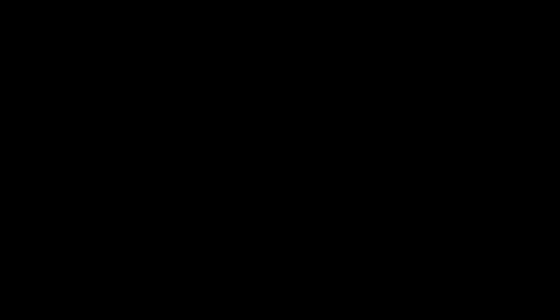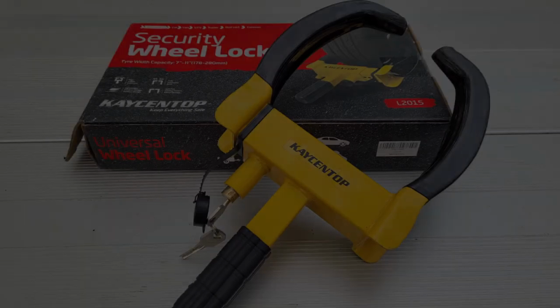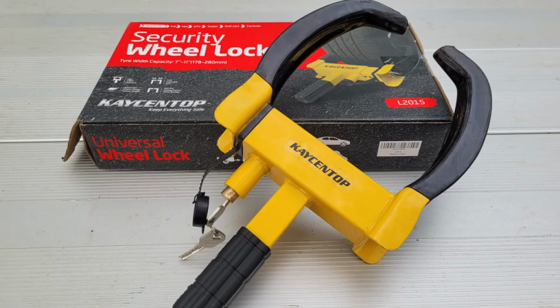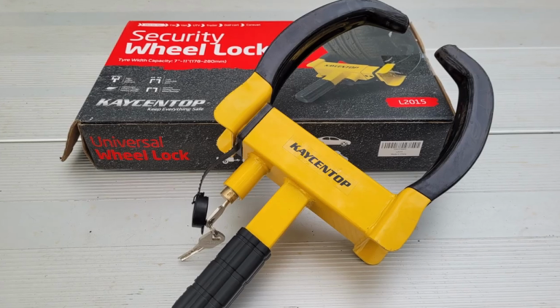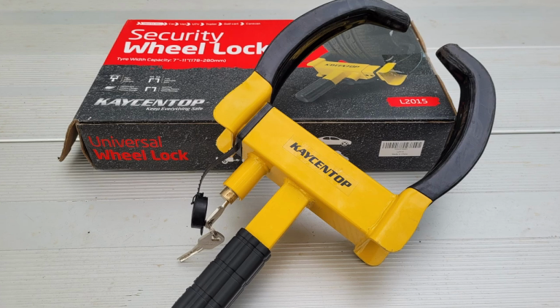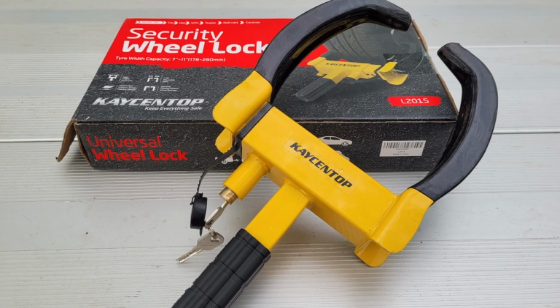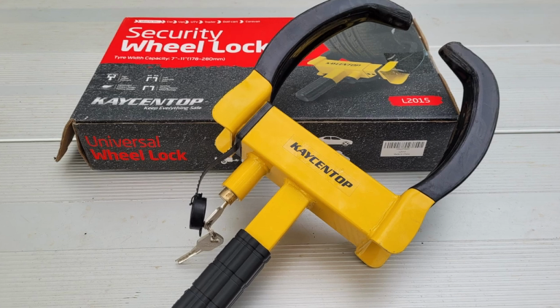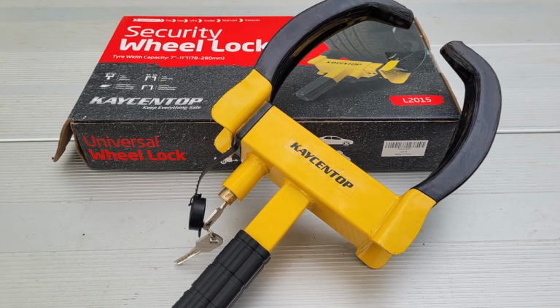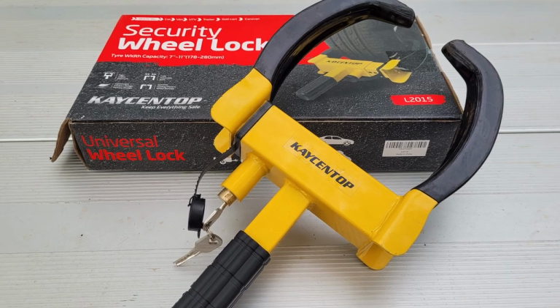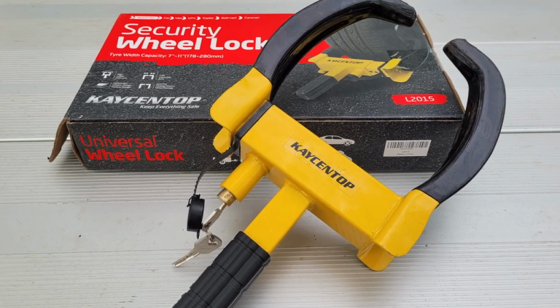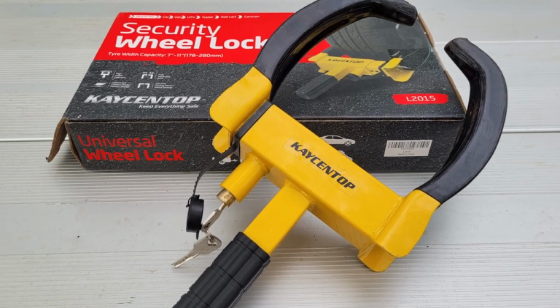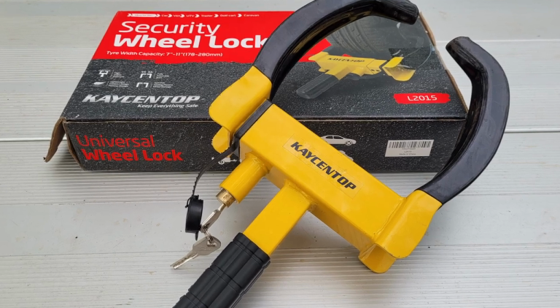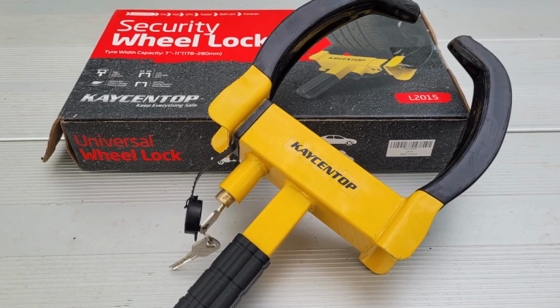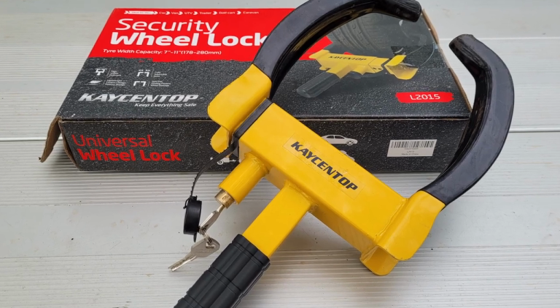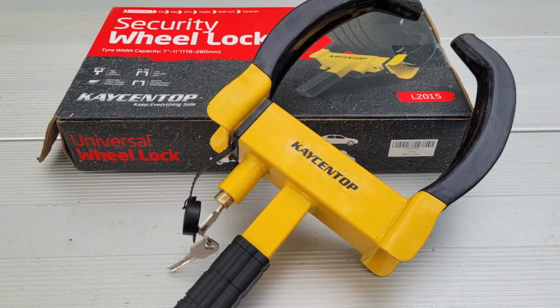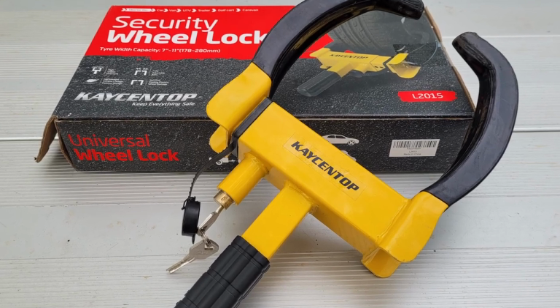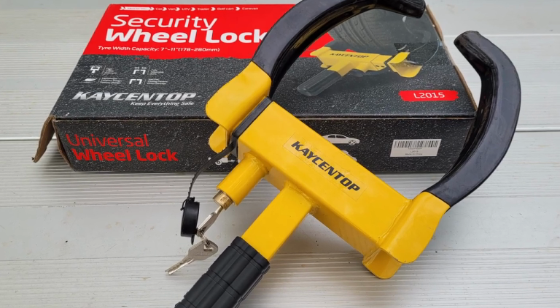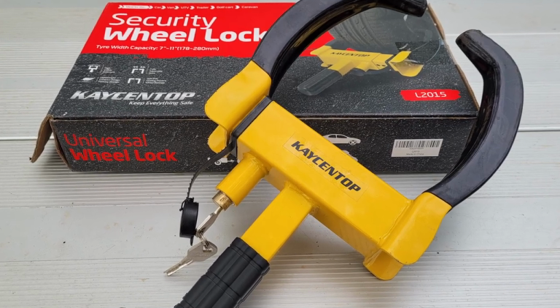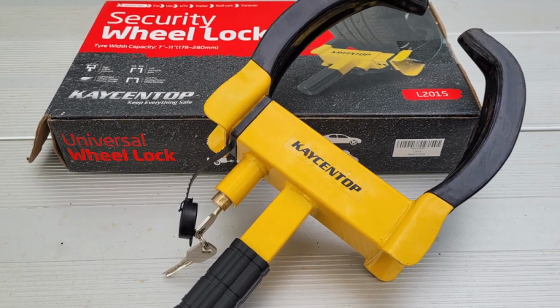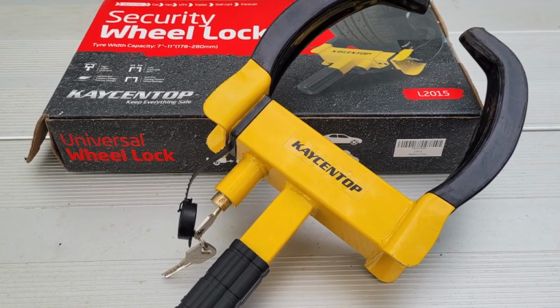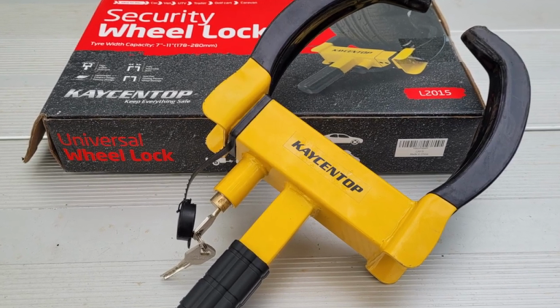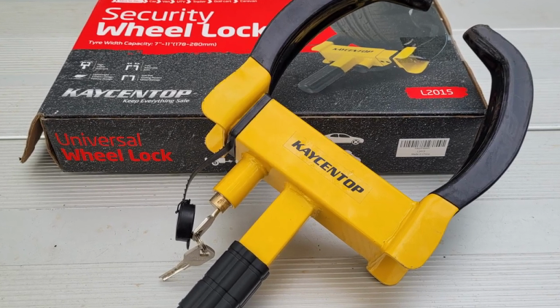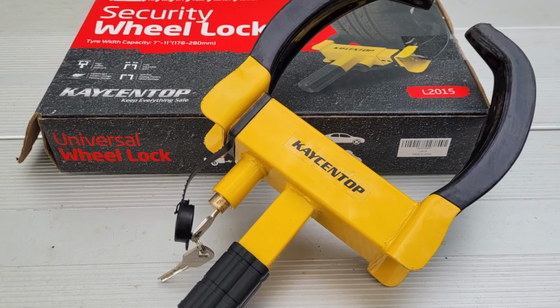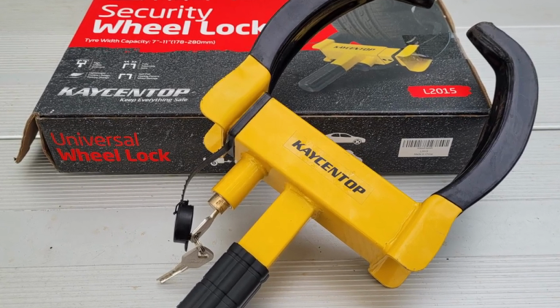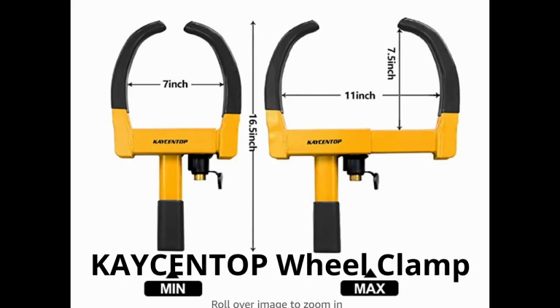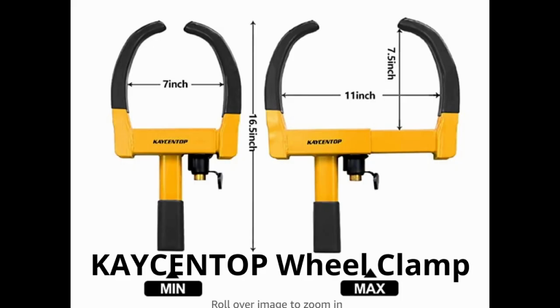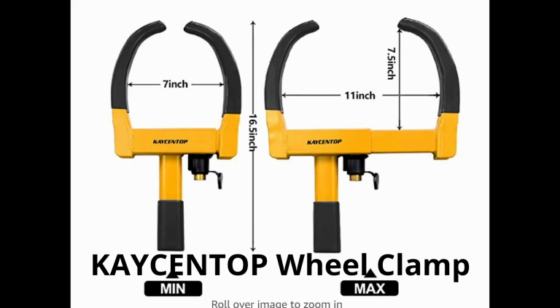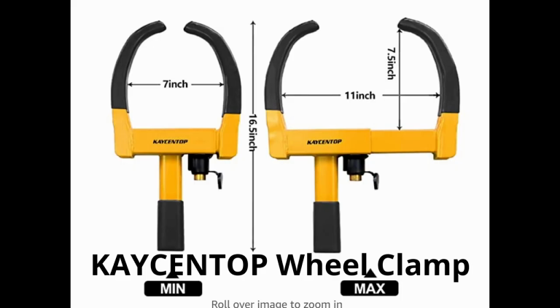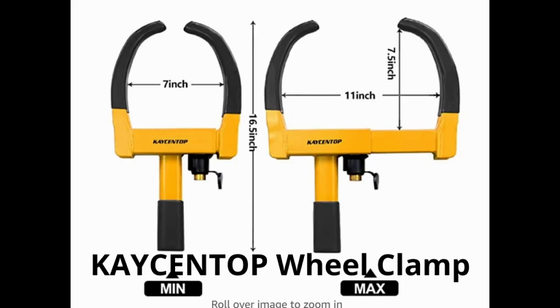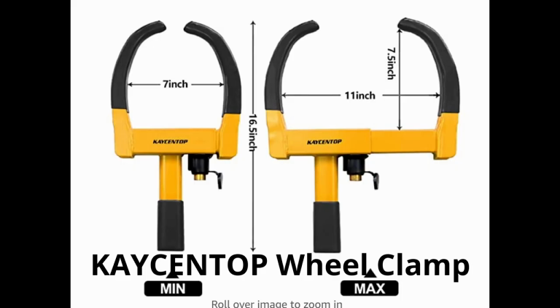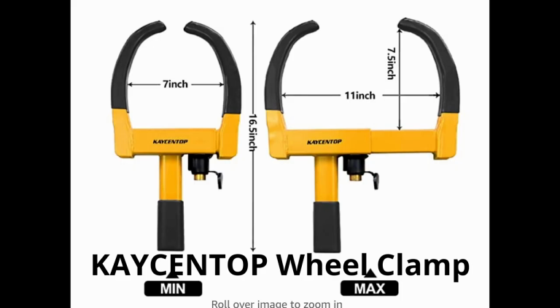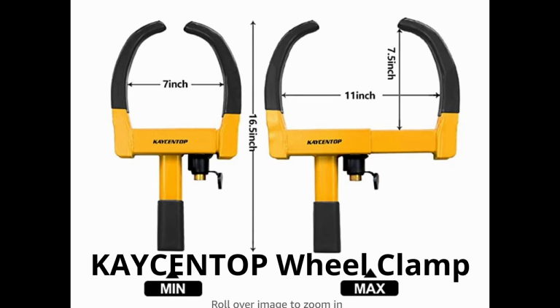And continuing on the theme of security, I did buy this case and top wheel clamp.